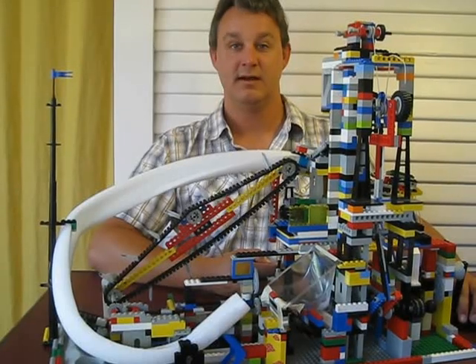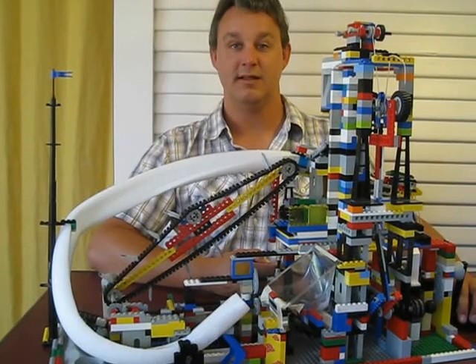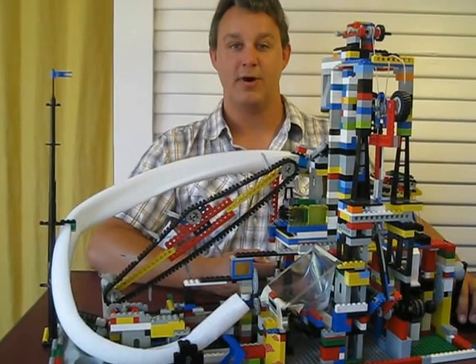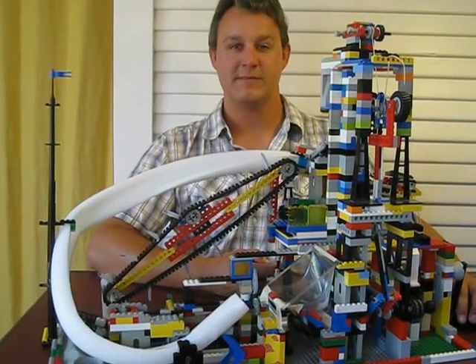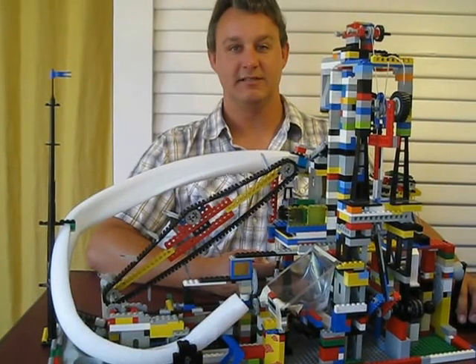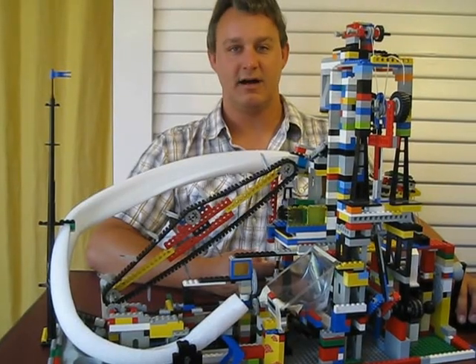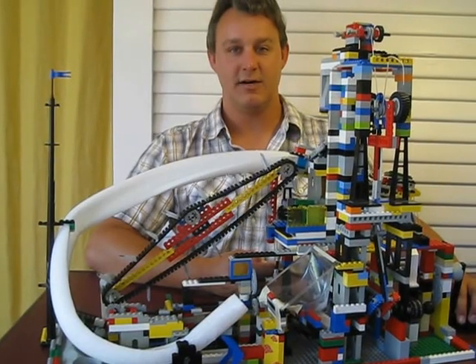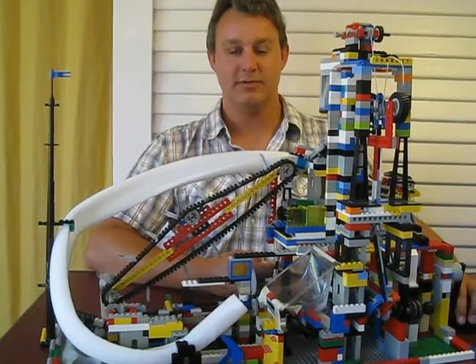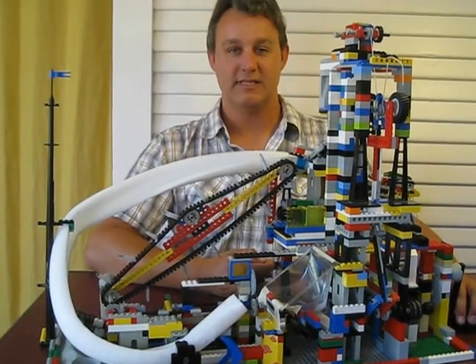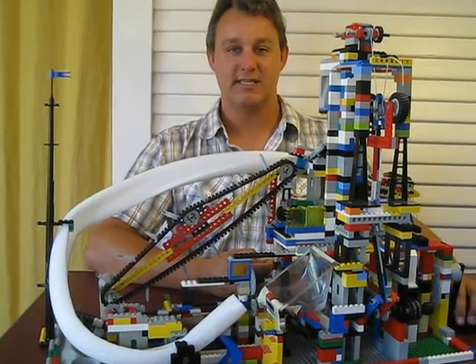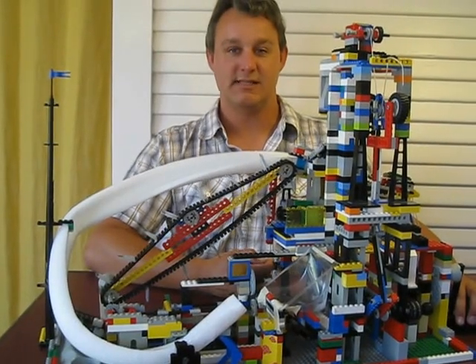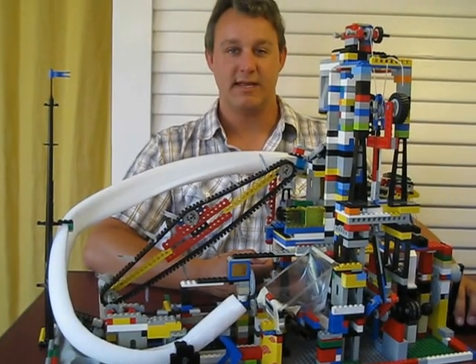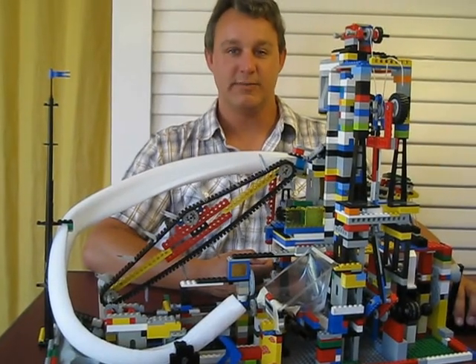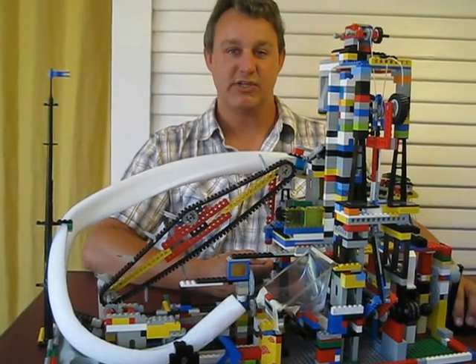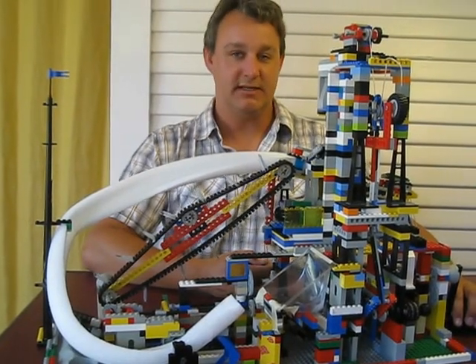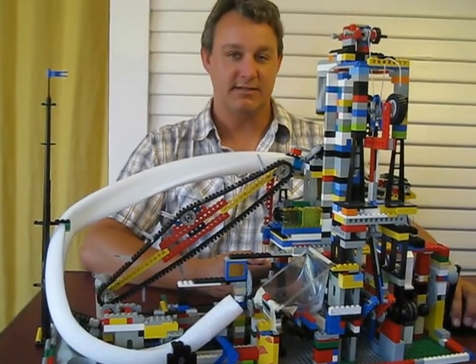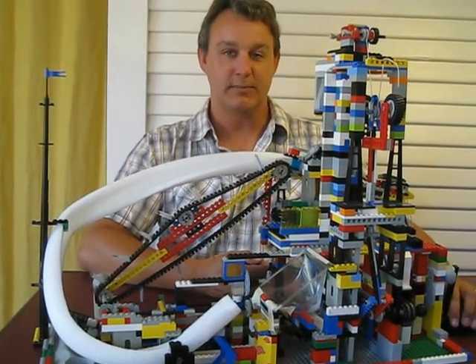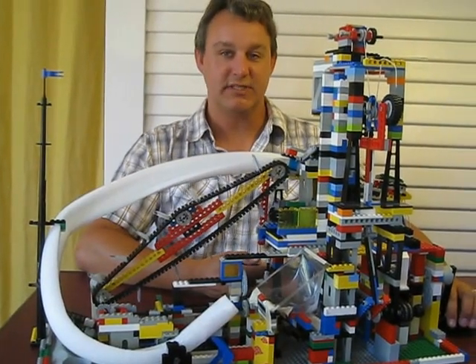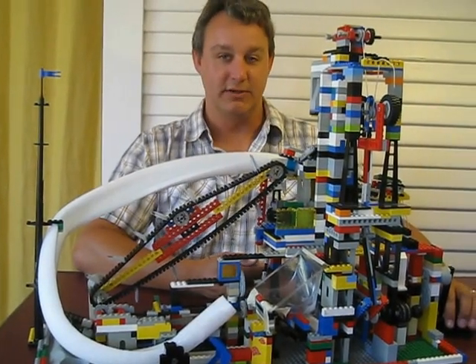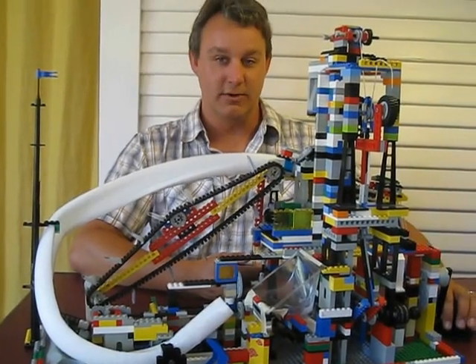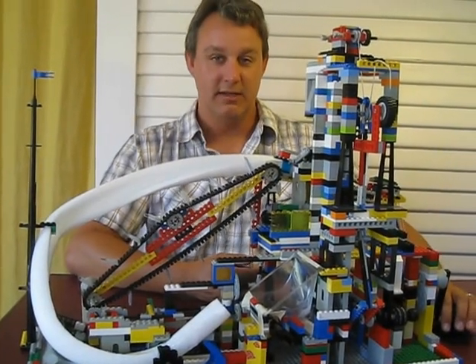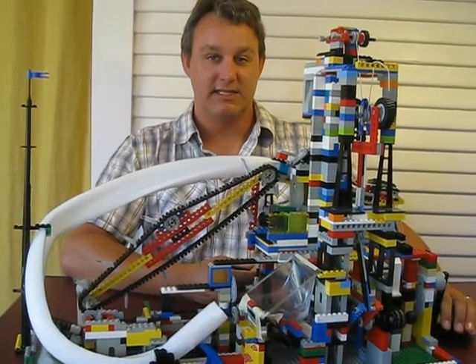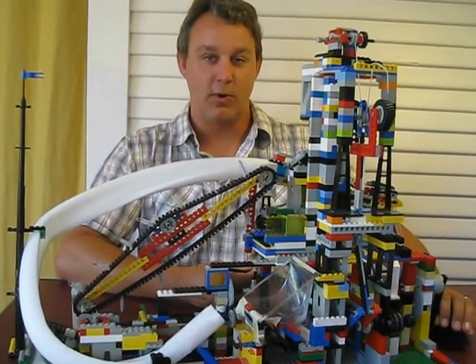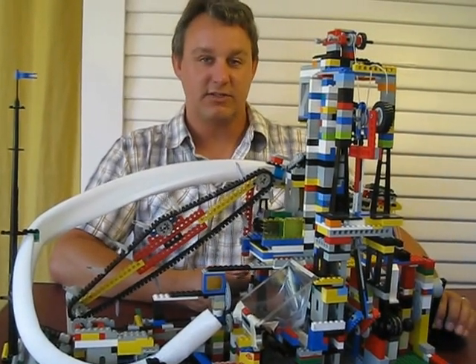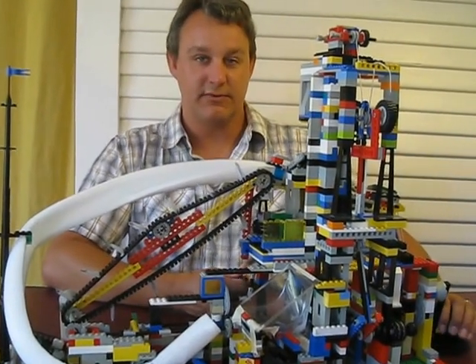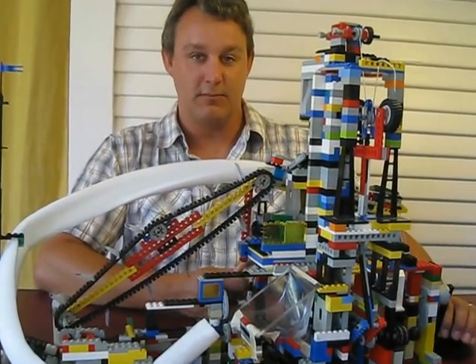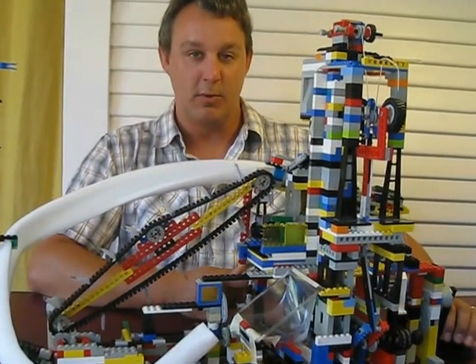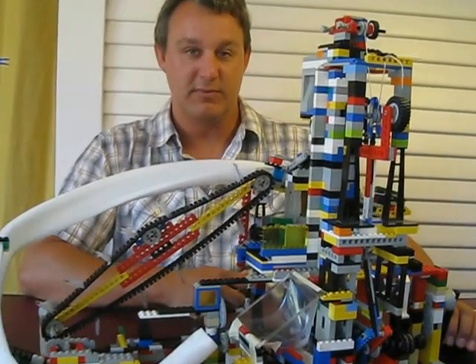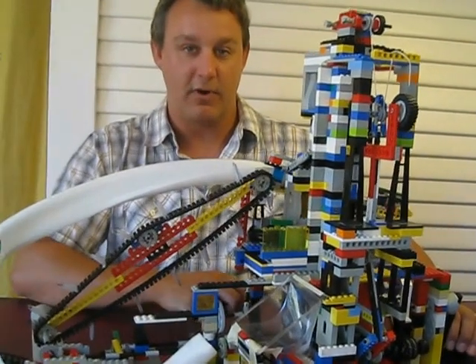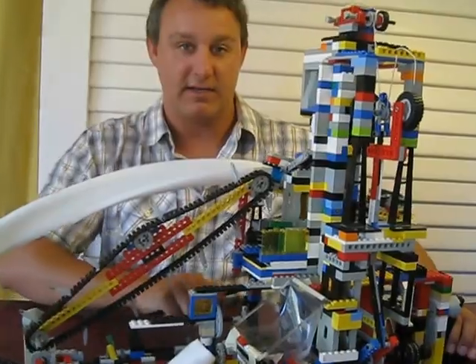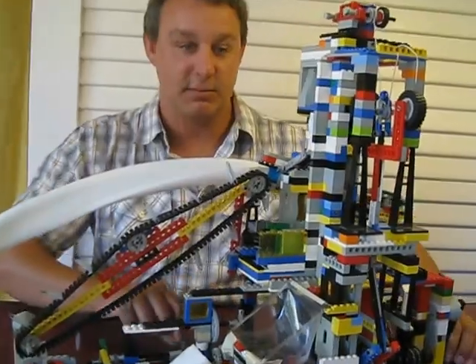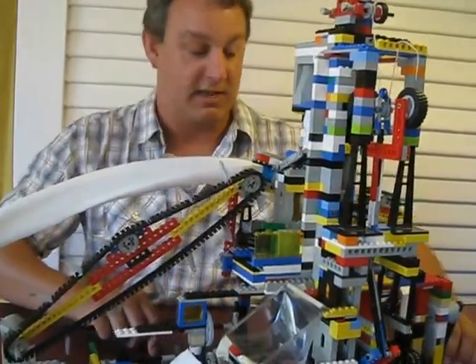Hello, I'm Neil Aho and this is Lego Machine number two. Let's watch it for a moment before I explain.